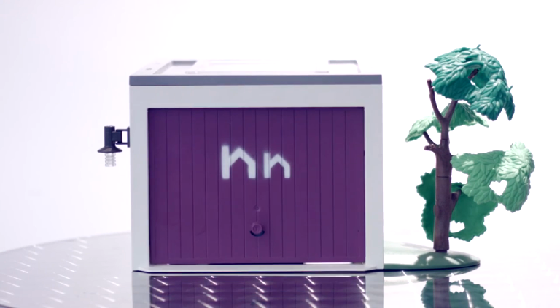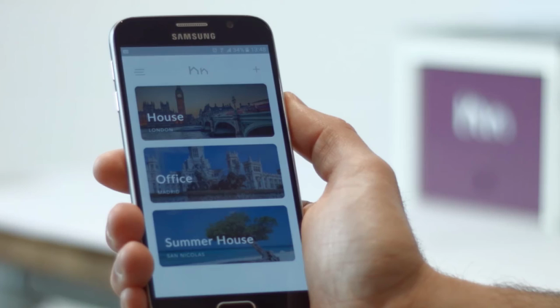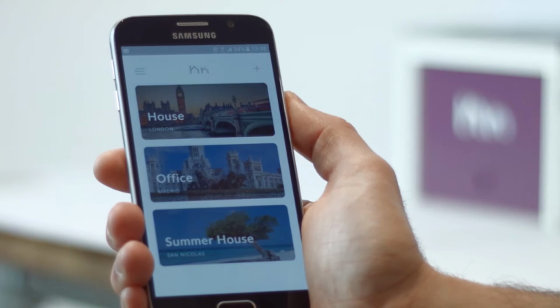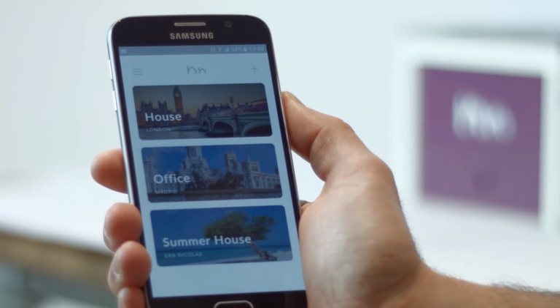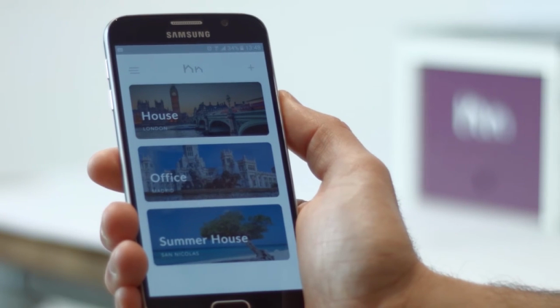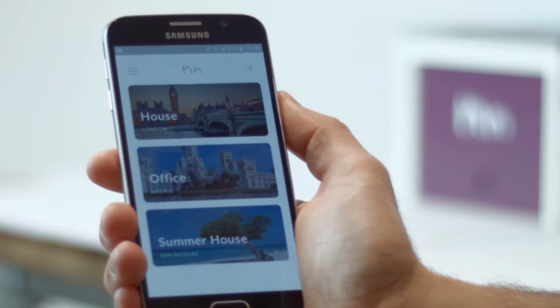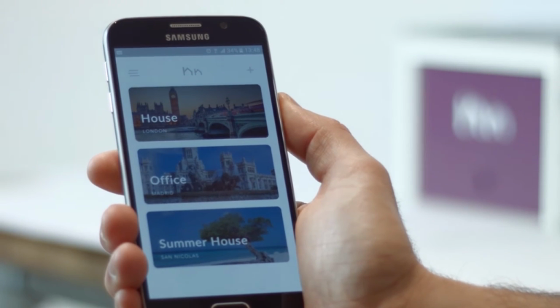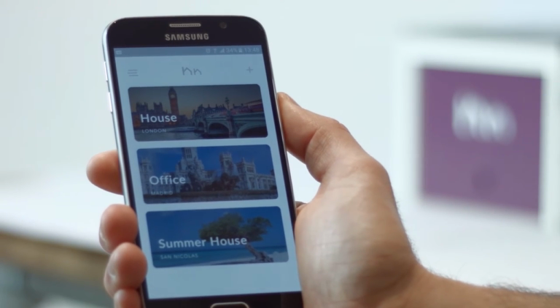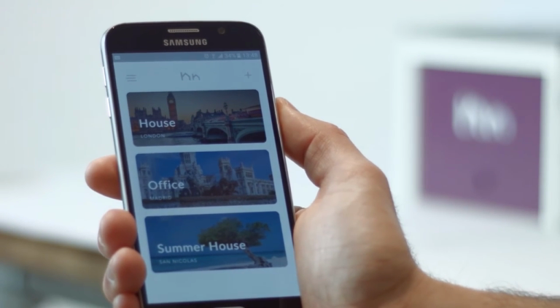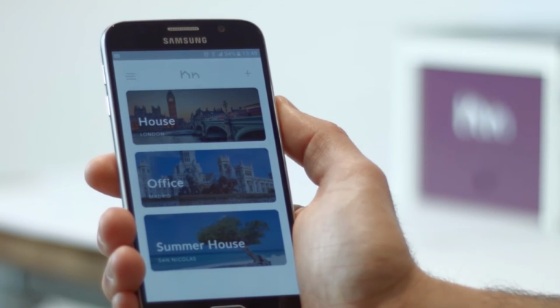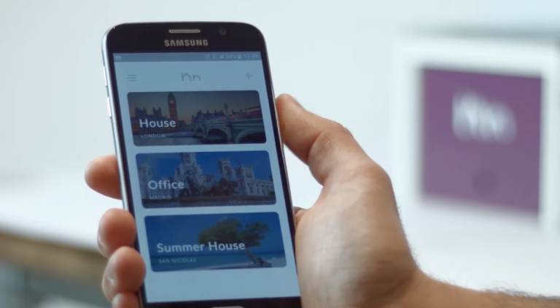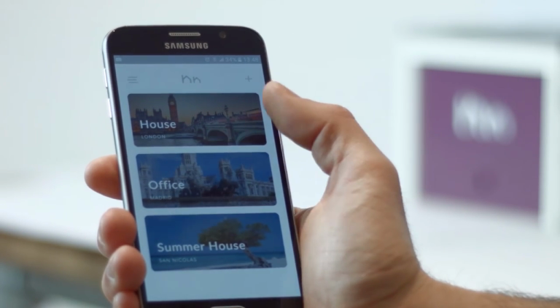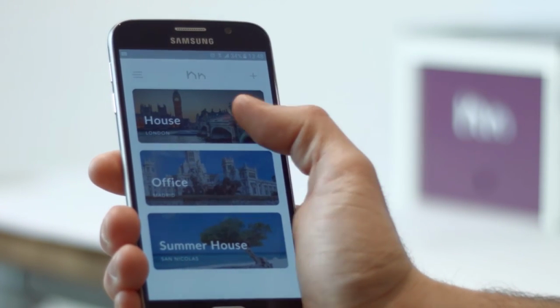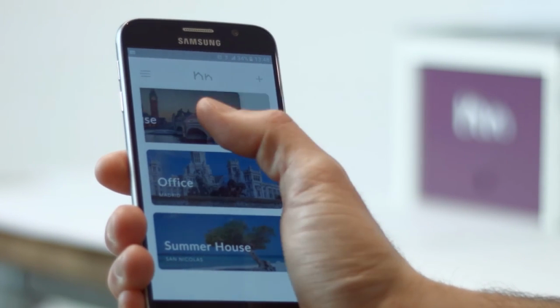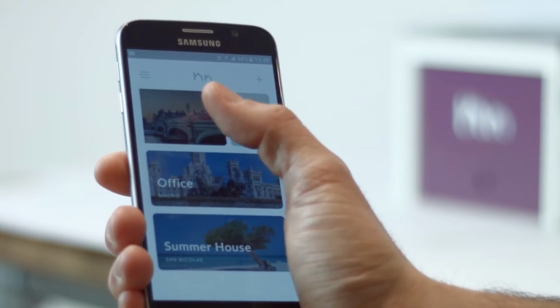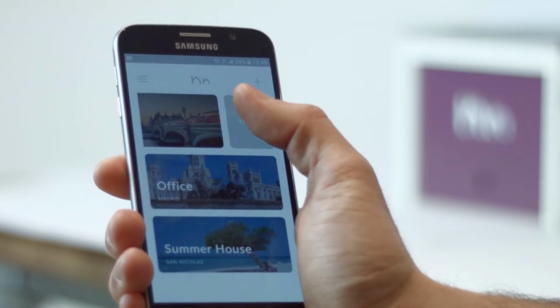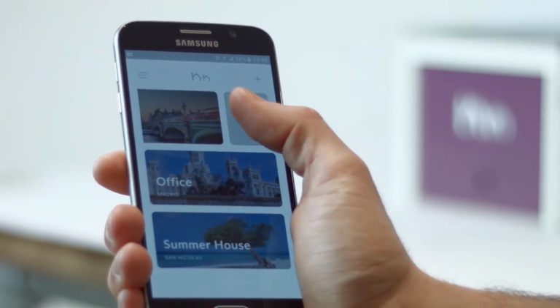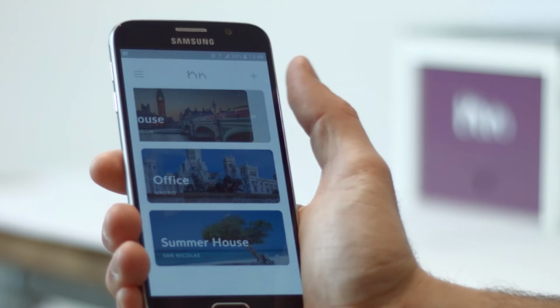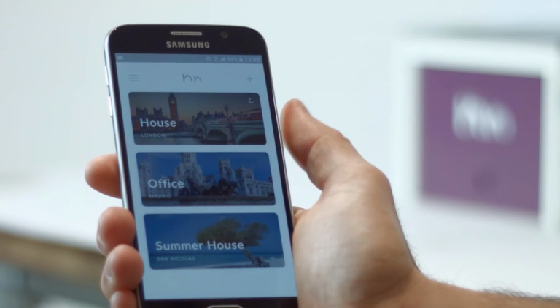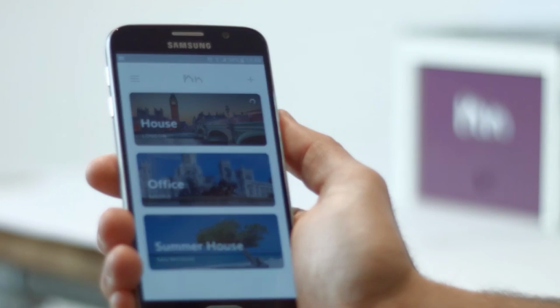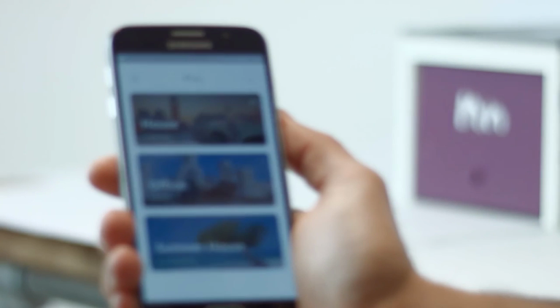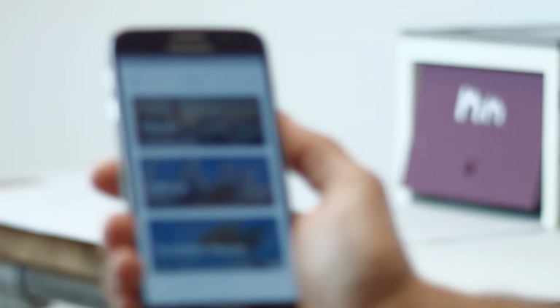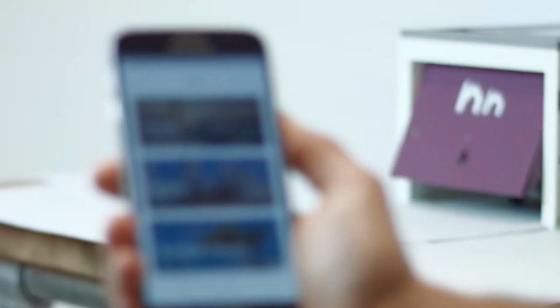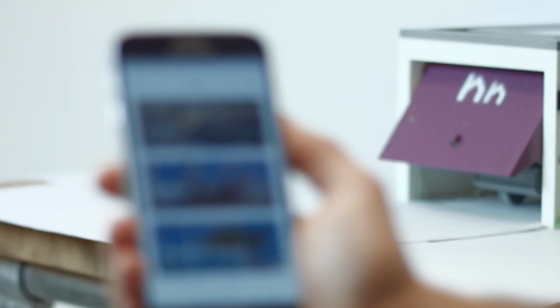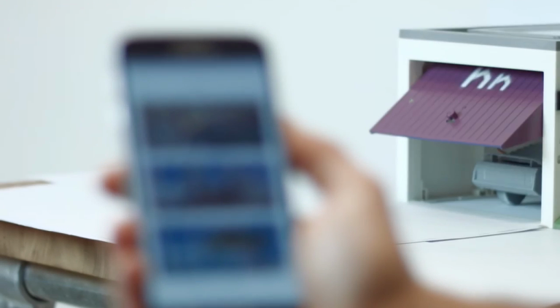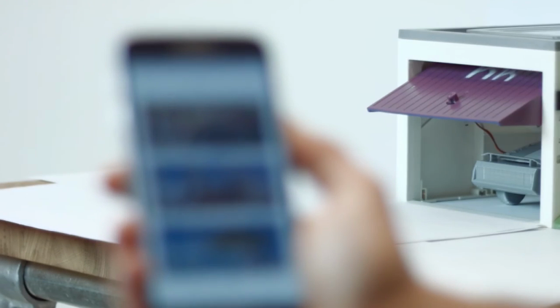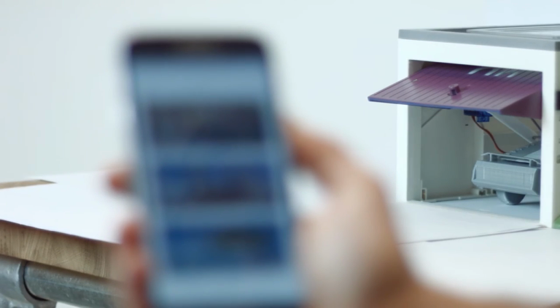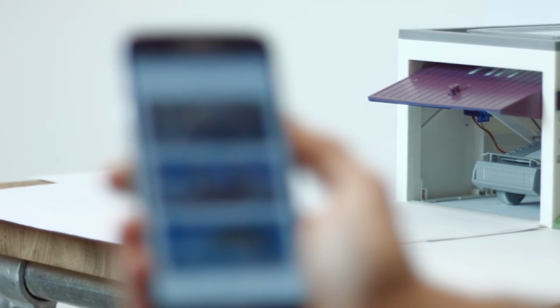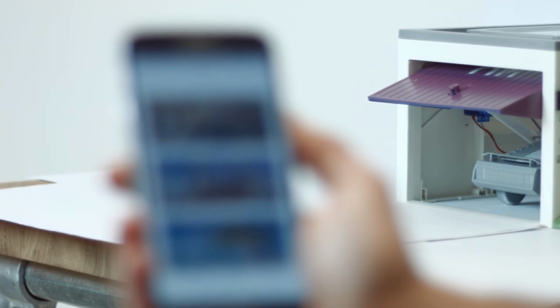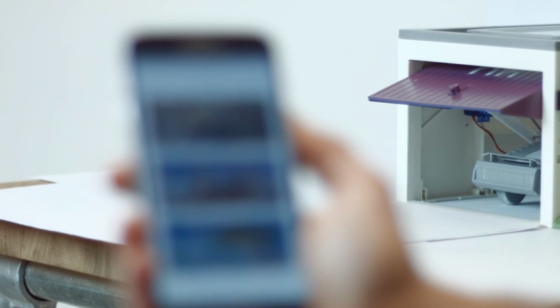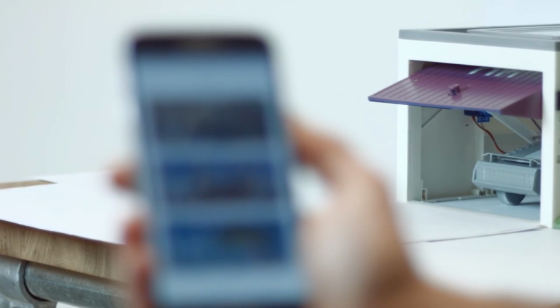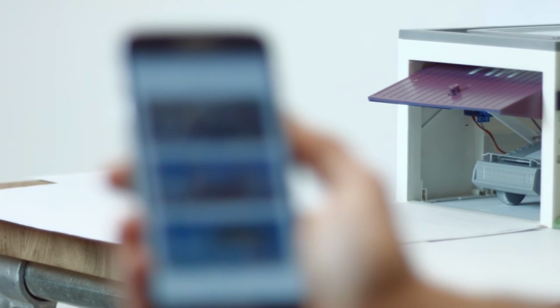Through our app you can control, monitor and manage access to your garage door anywhere at any time.